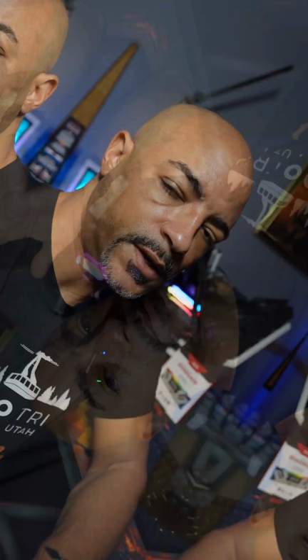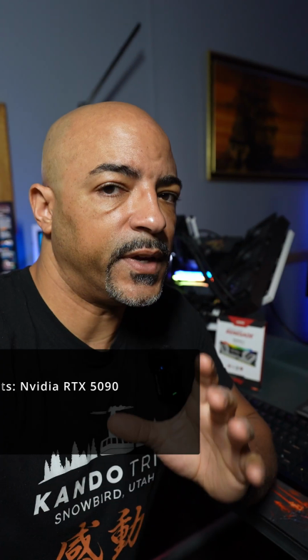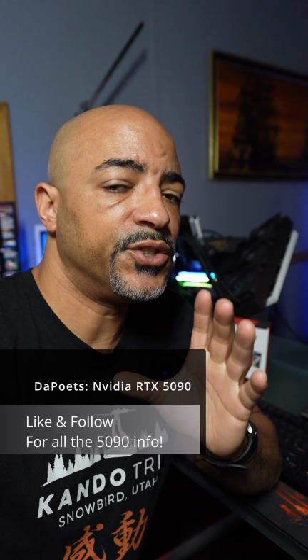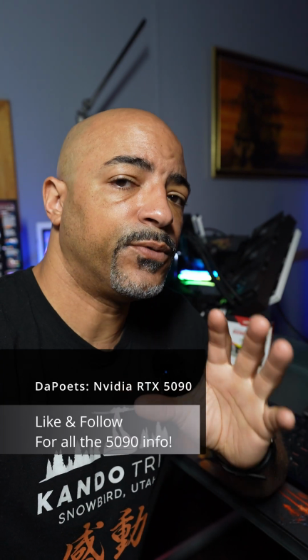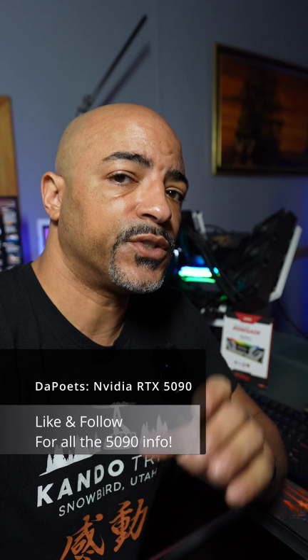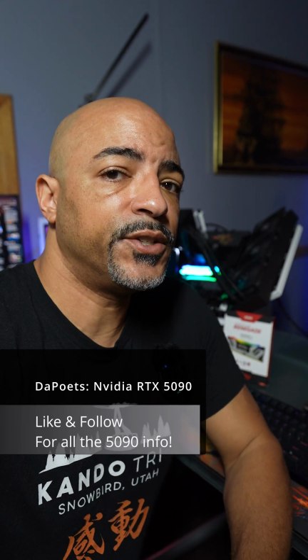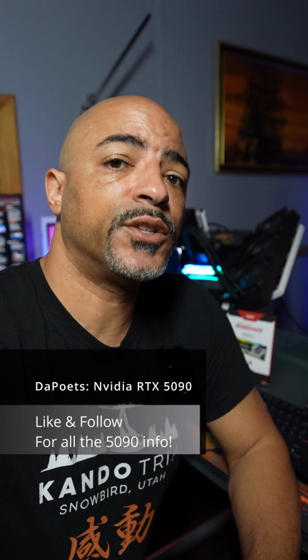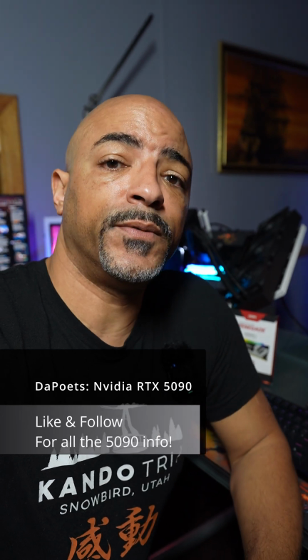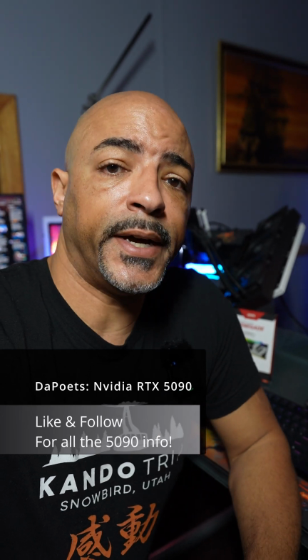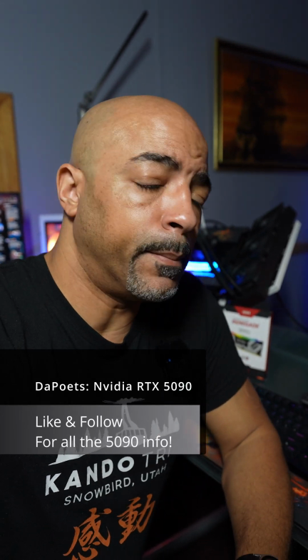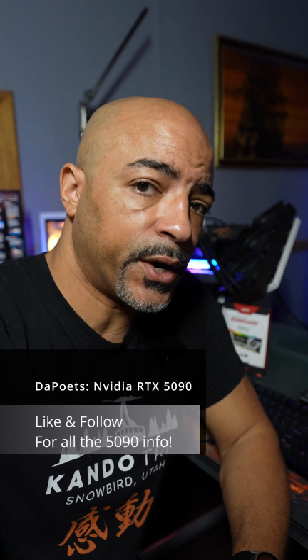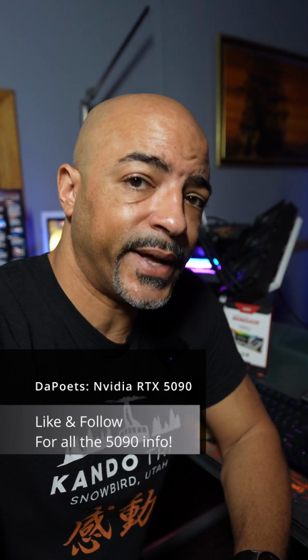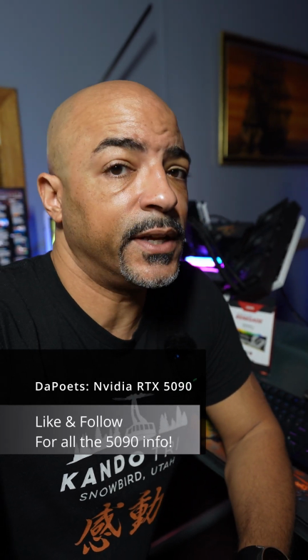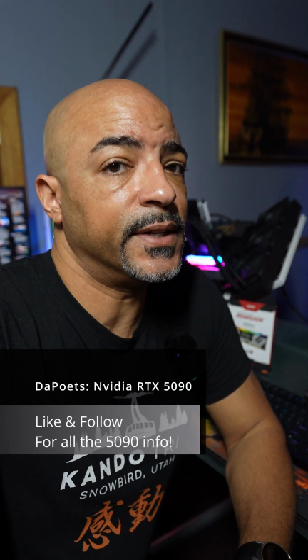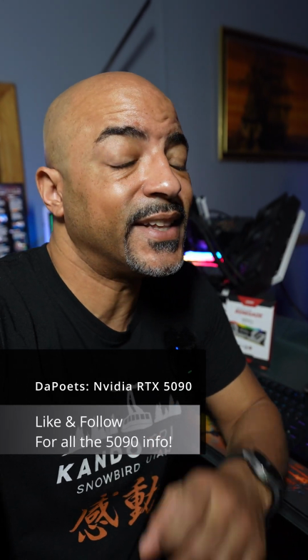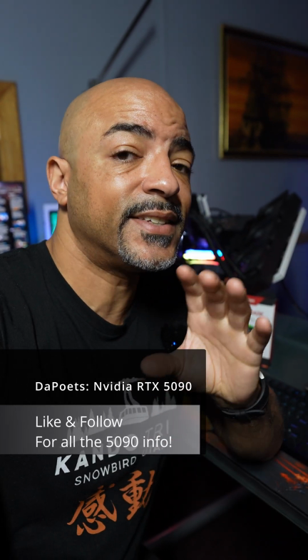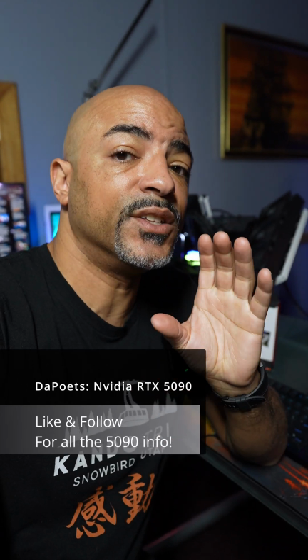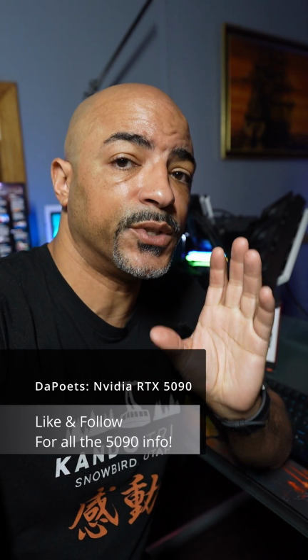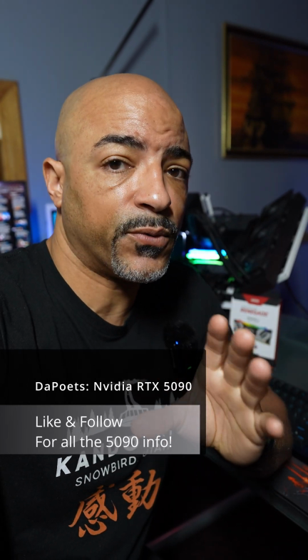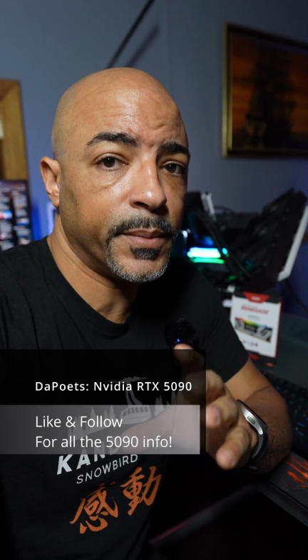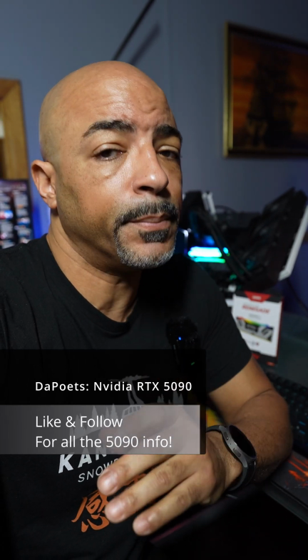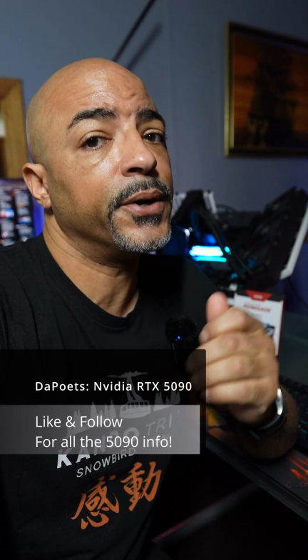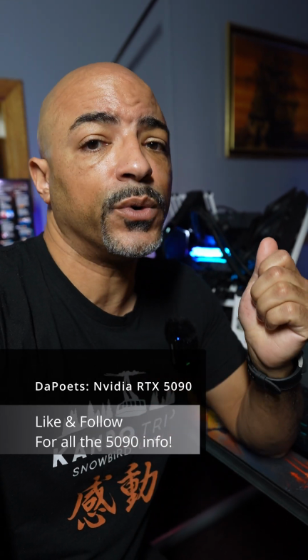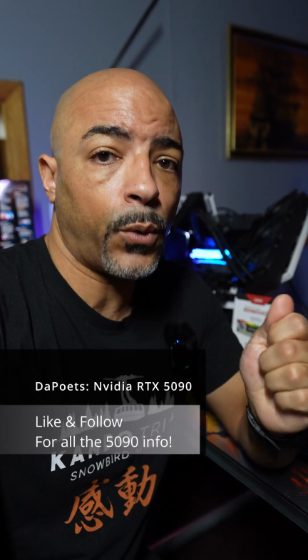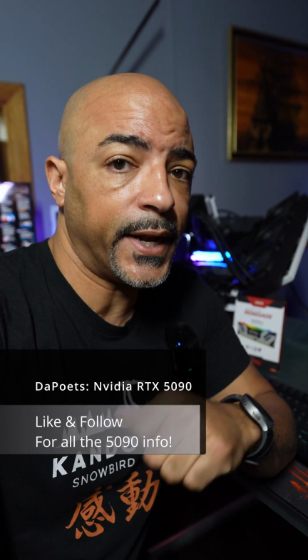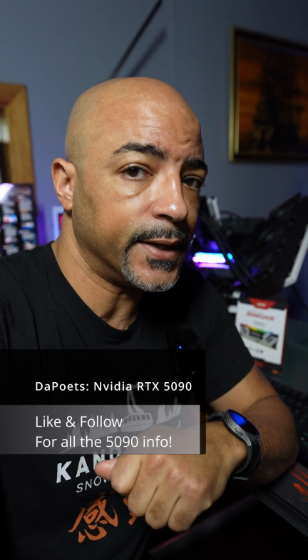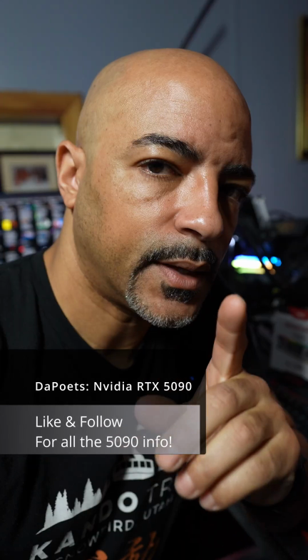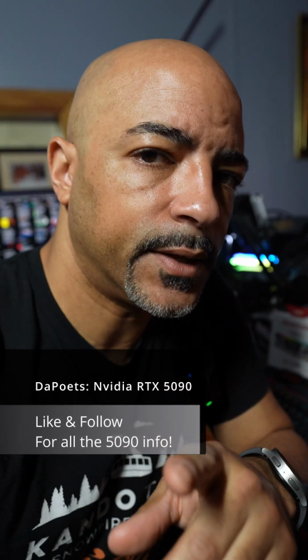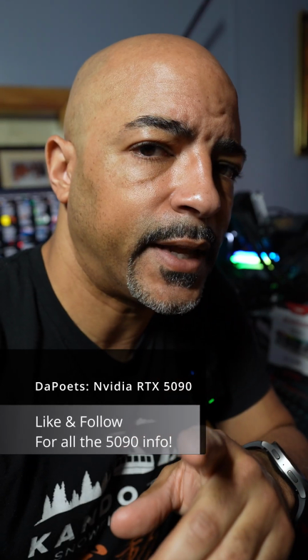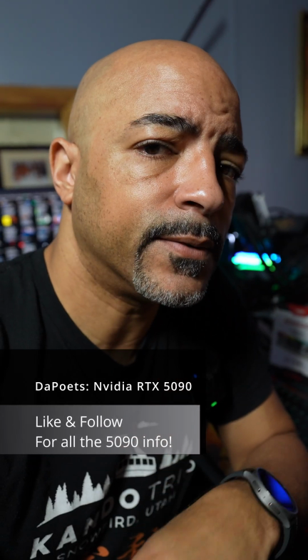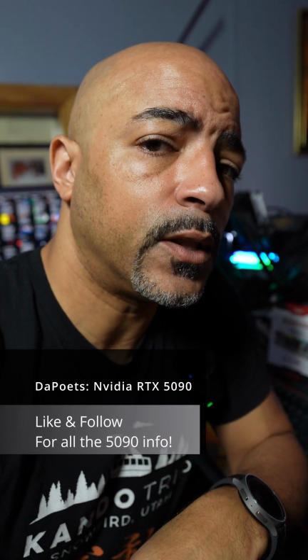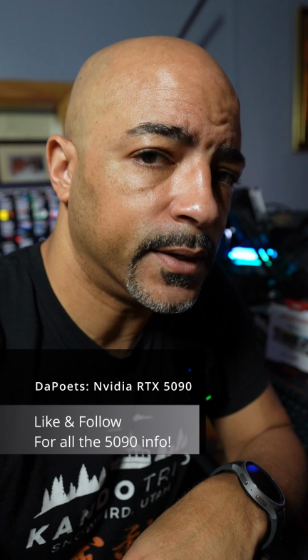The NVIDIA GeForce RTX 5090 embargo has lifted. Let's get into its performance, compare it to a 4090, and hit the like and follow button.